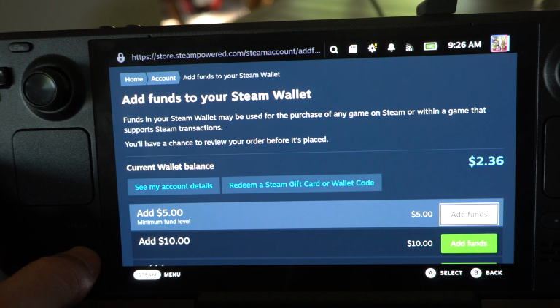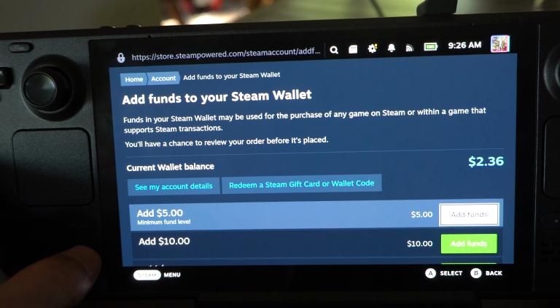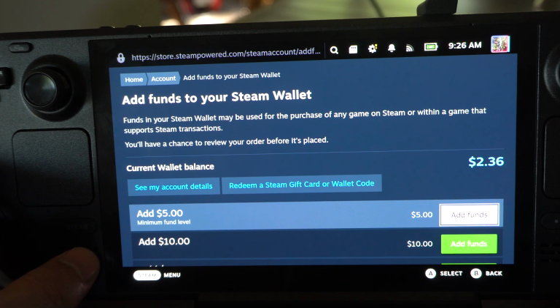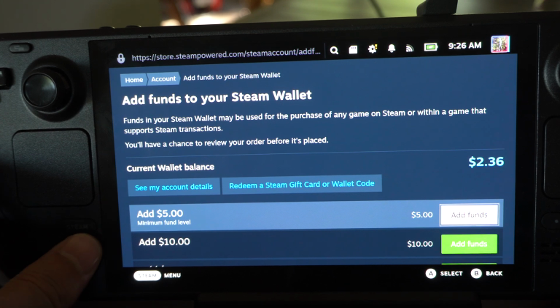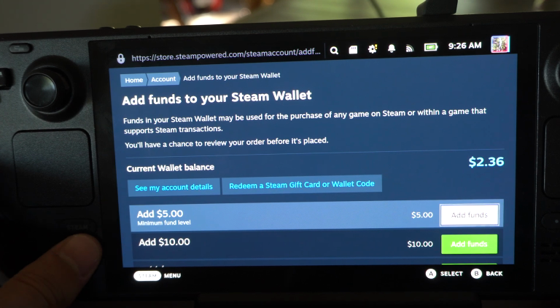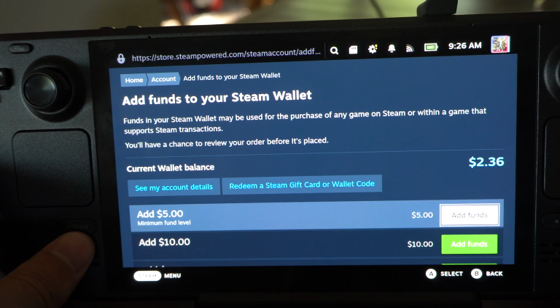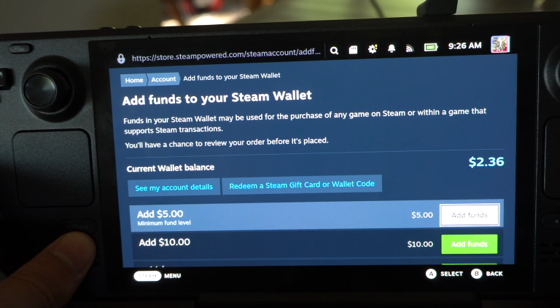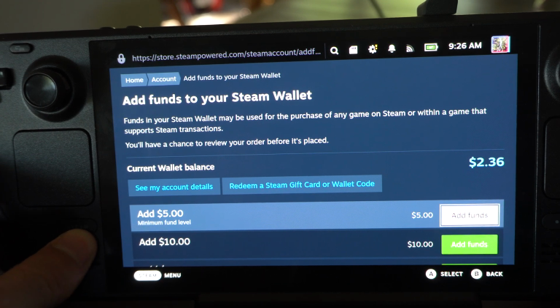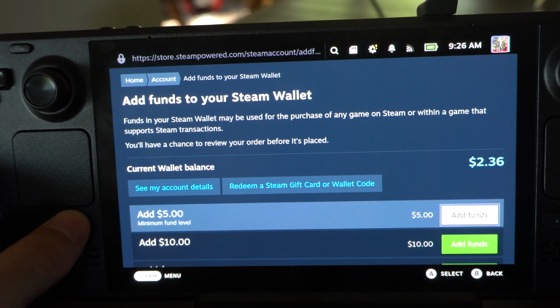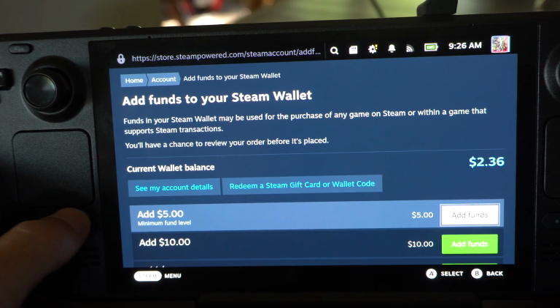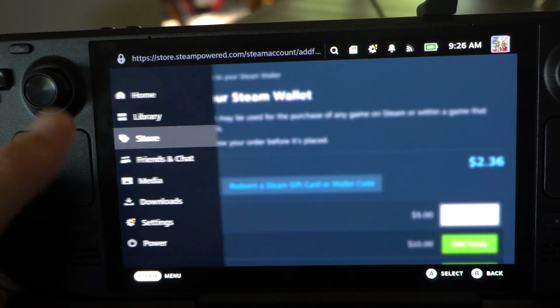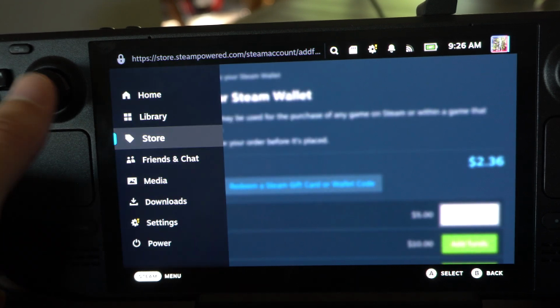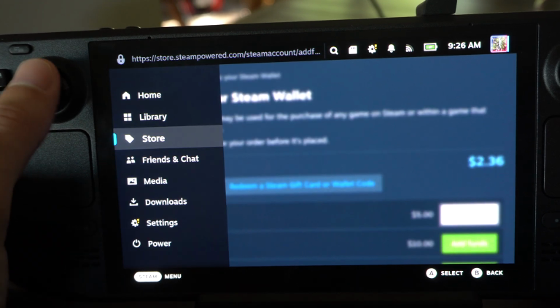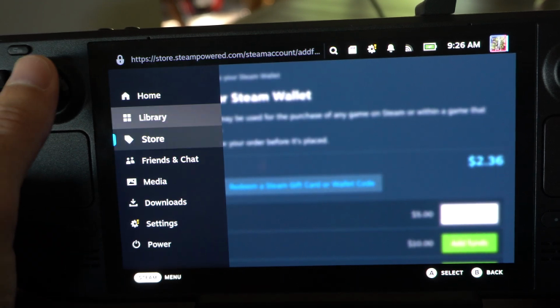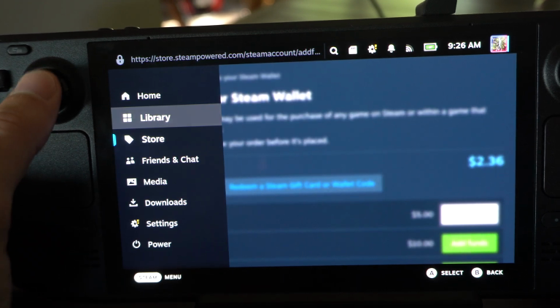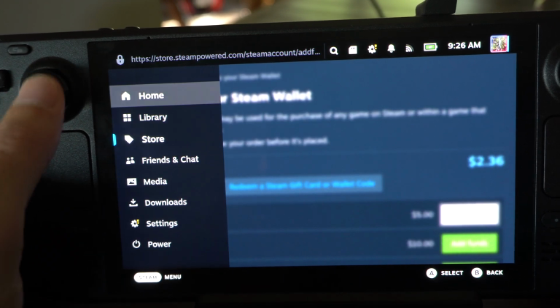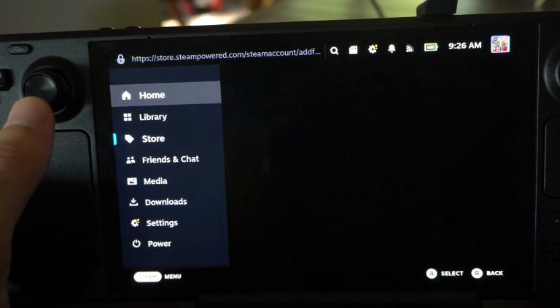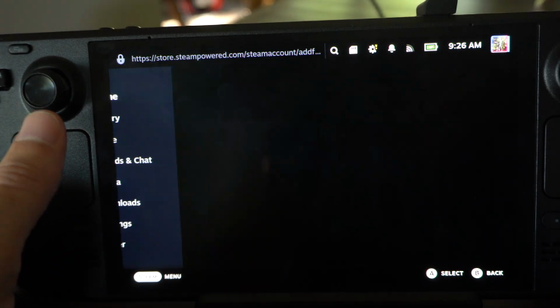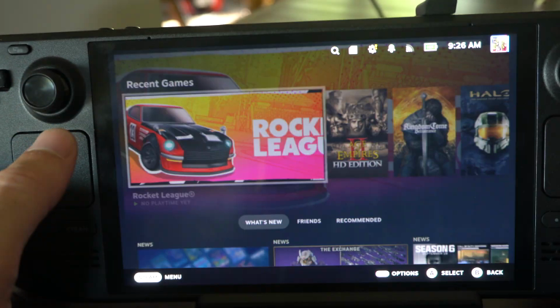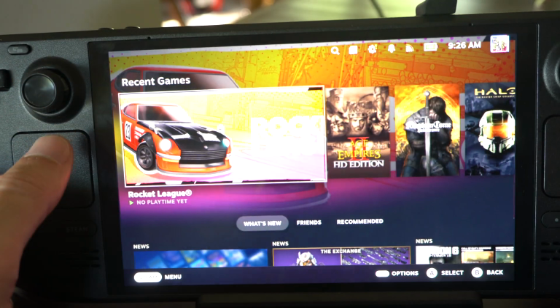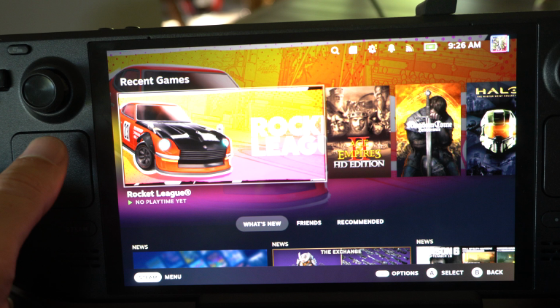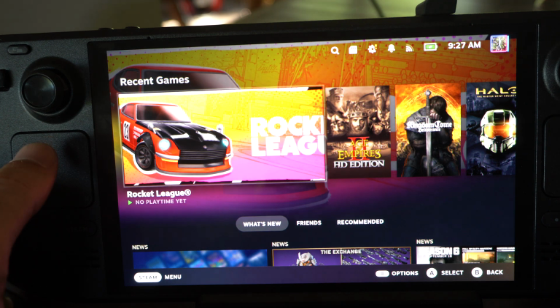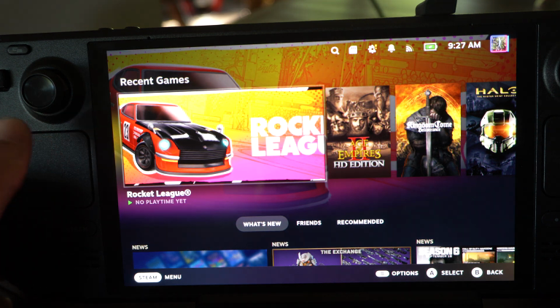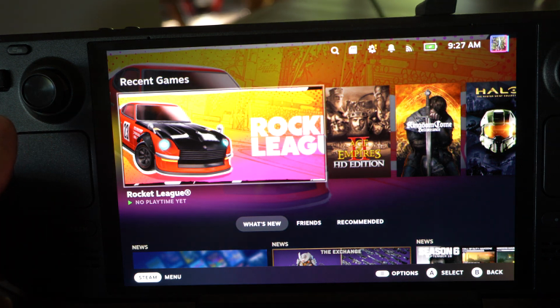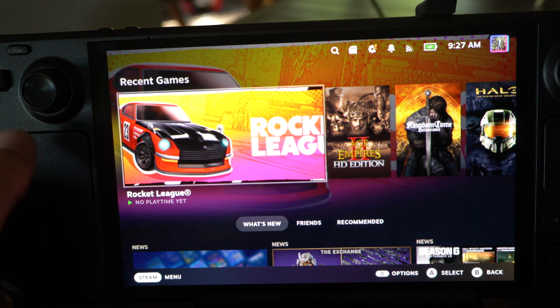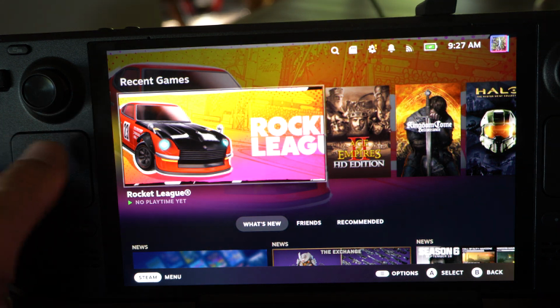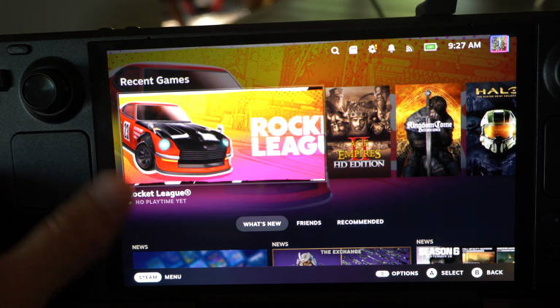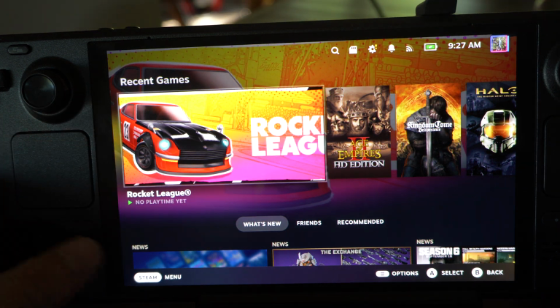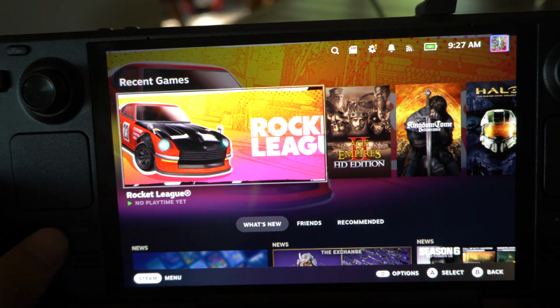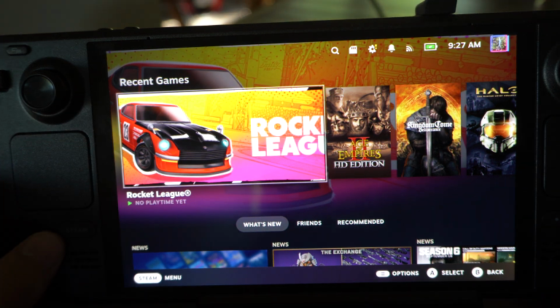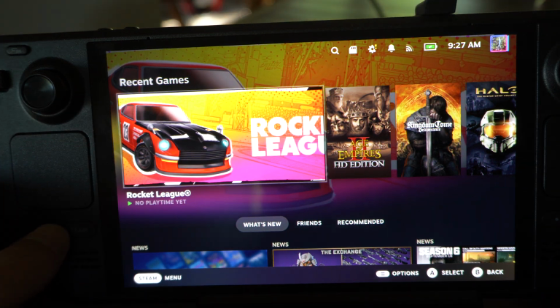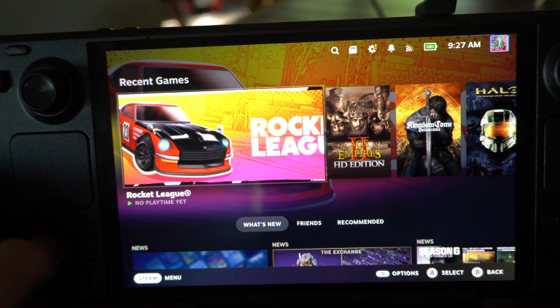Hey everyone, this is Tim from YourSixTack. Today in this video, I'm going to show you how to sign out of your Steam Deck so you can sign in with a different profile or something like that.